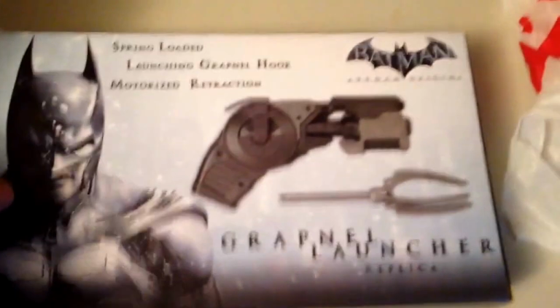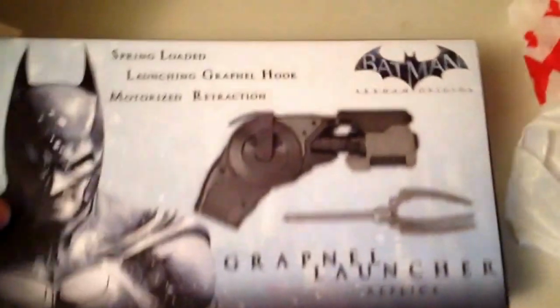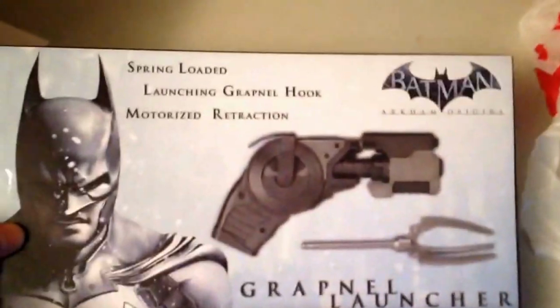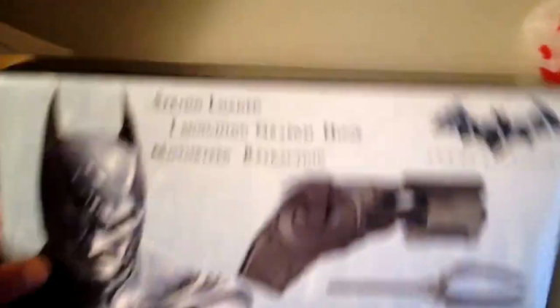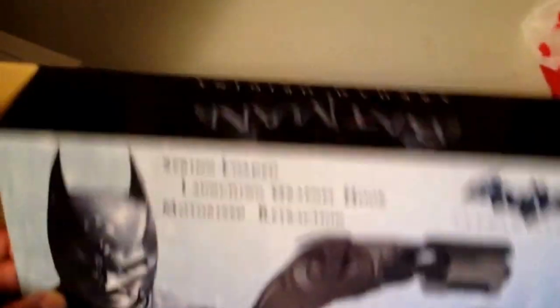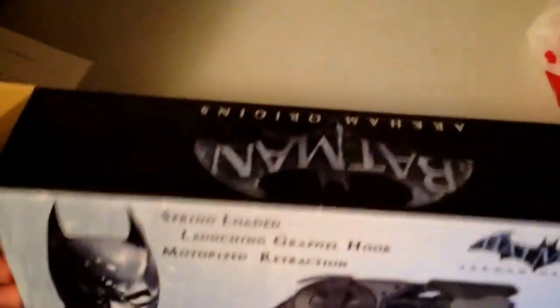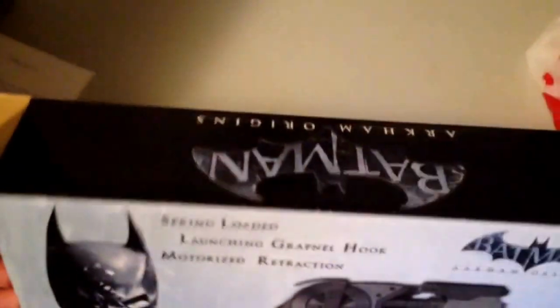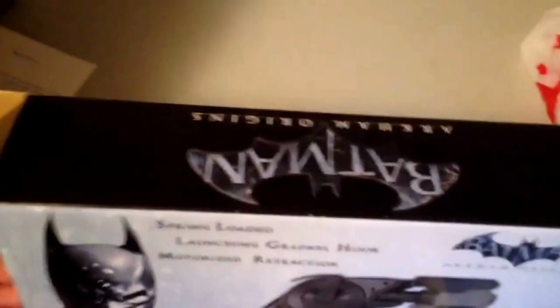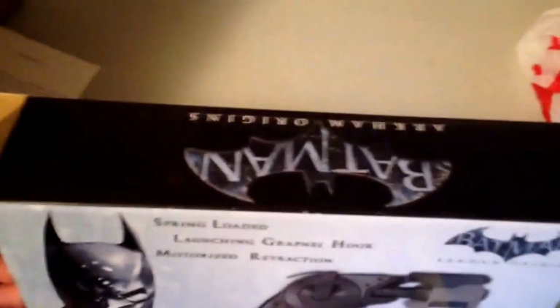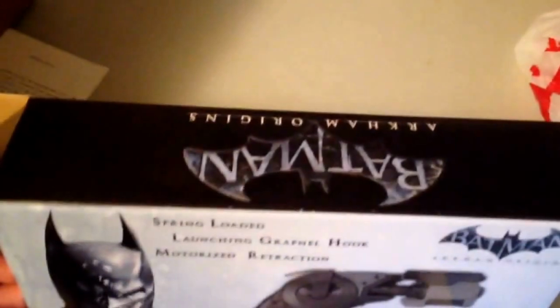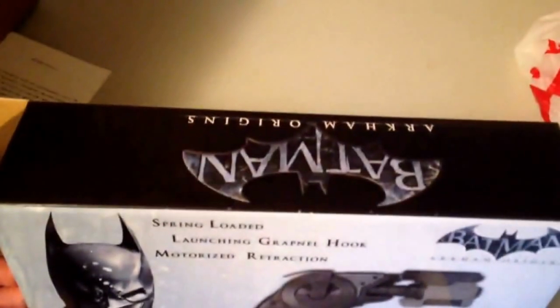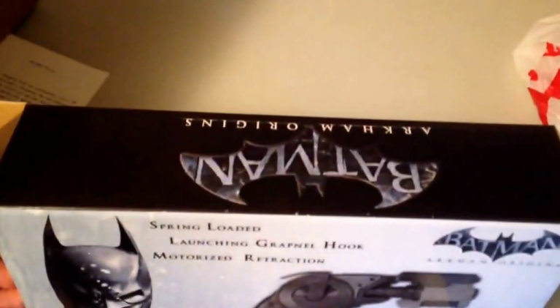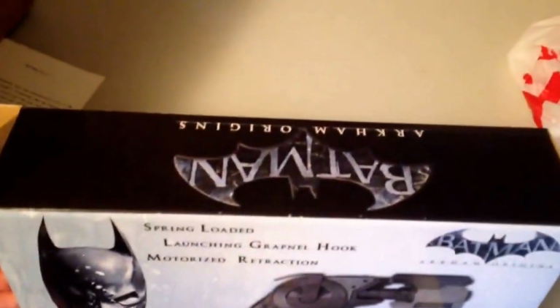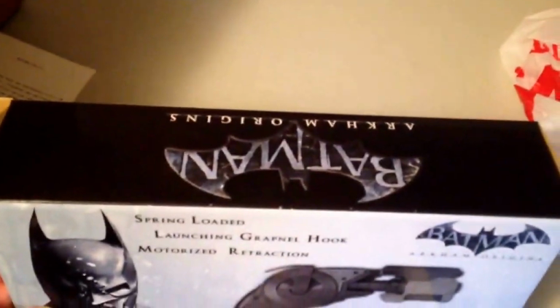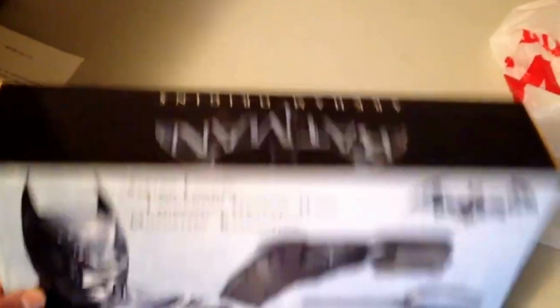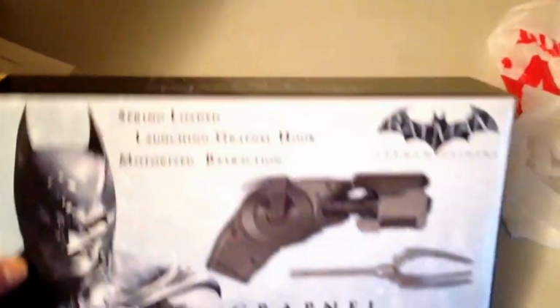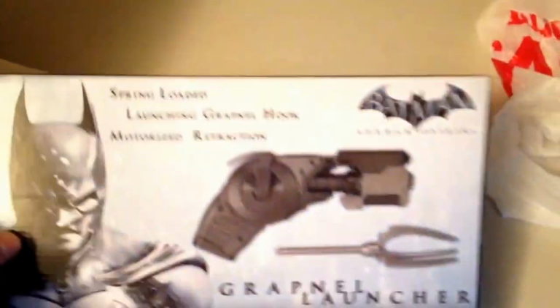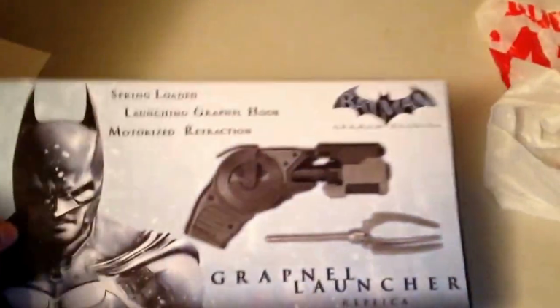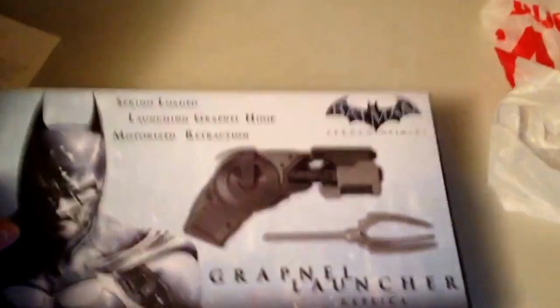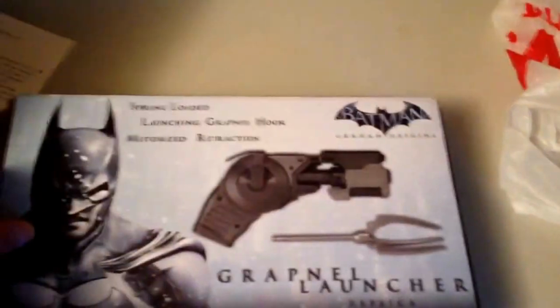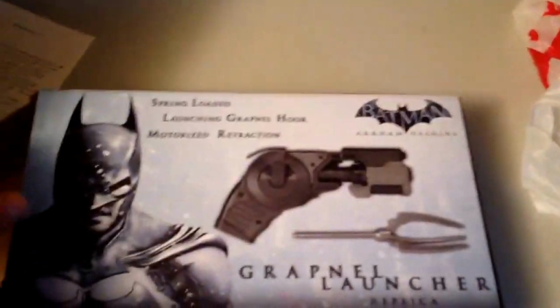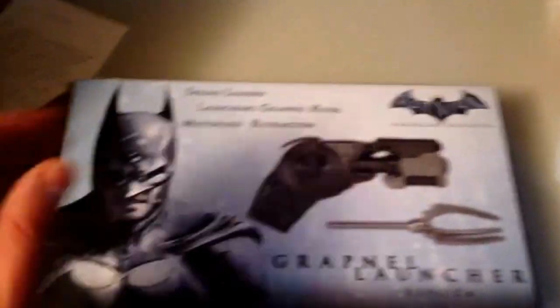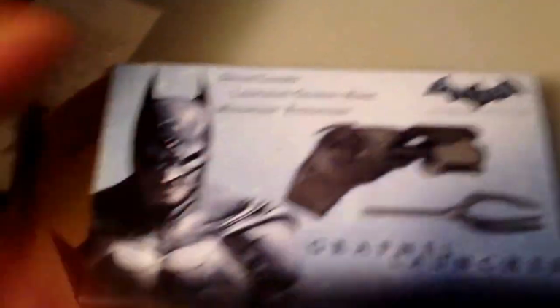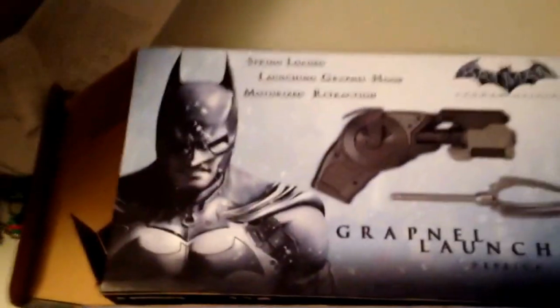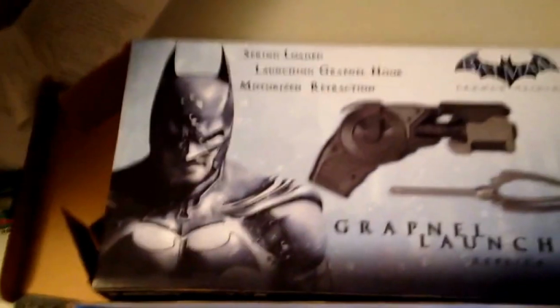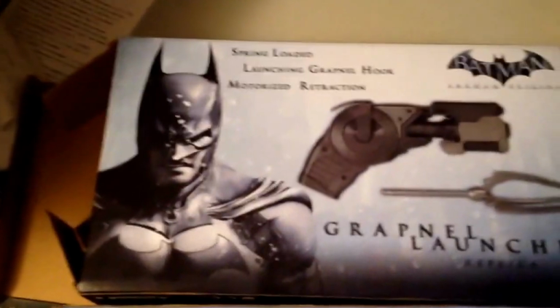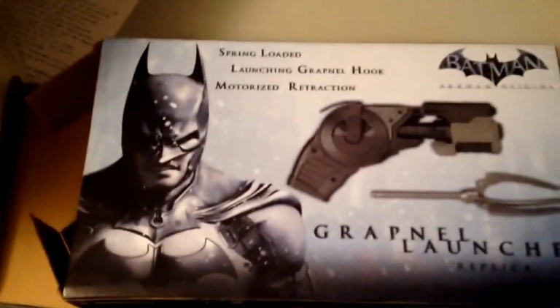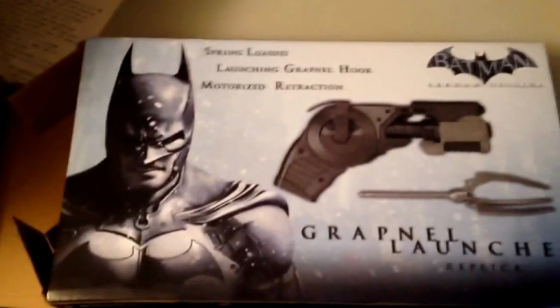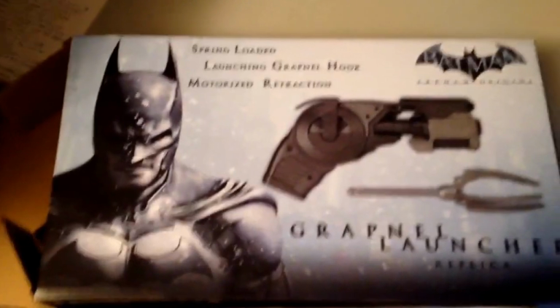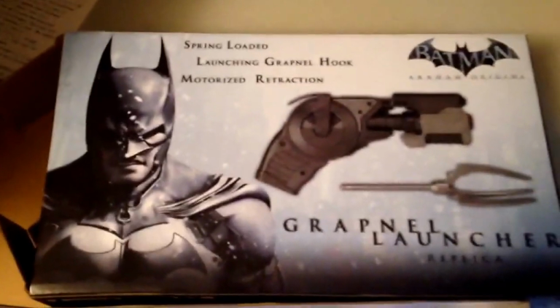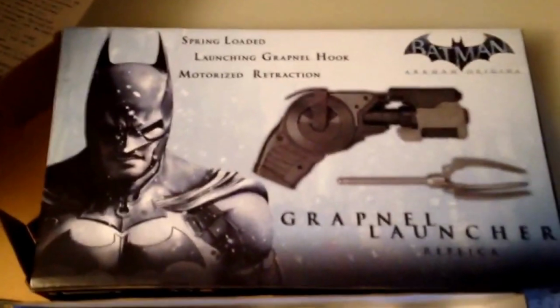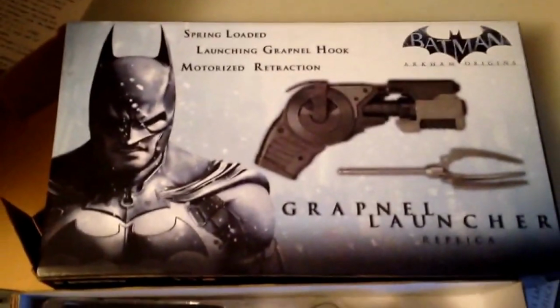Again, it's made by NECA — Batman Arkham Origins Grapnel Hook Replica.